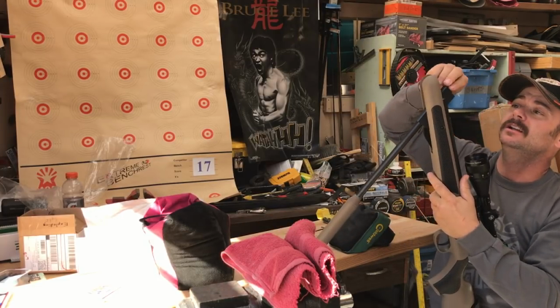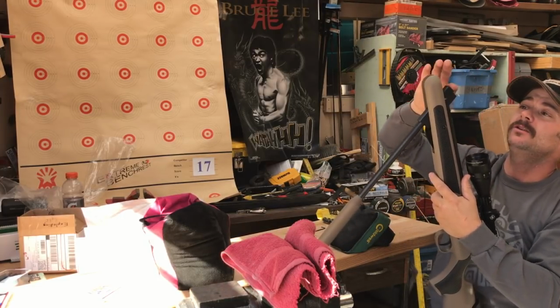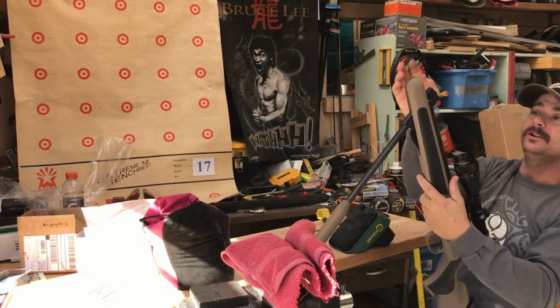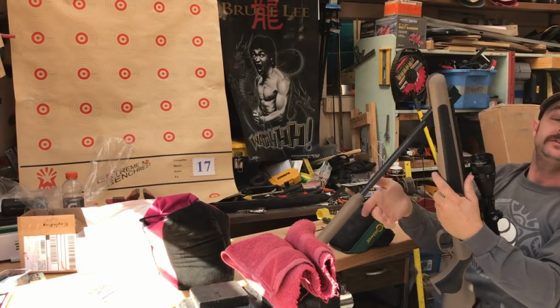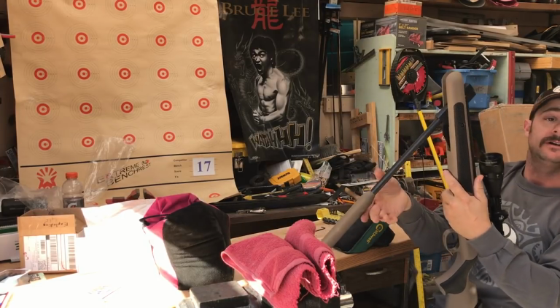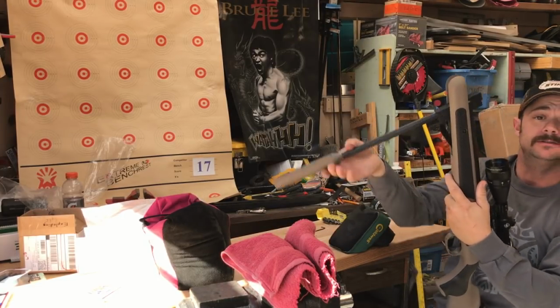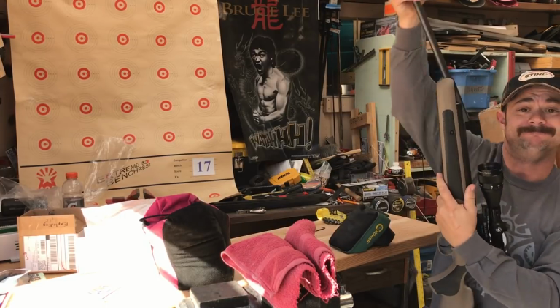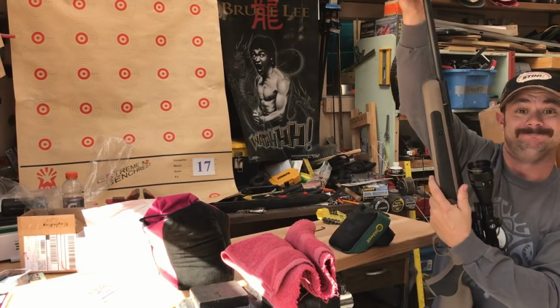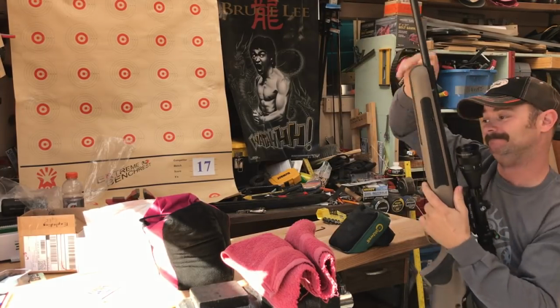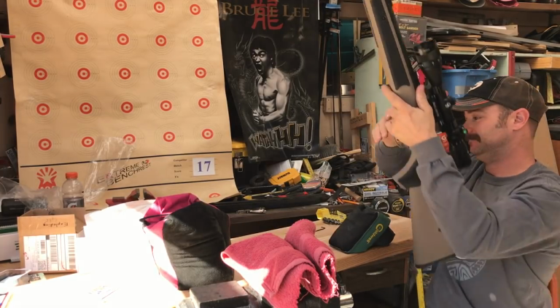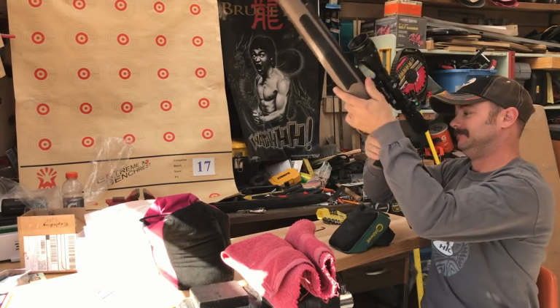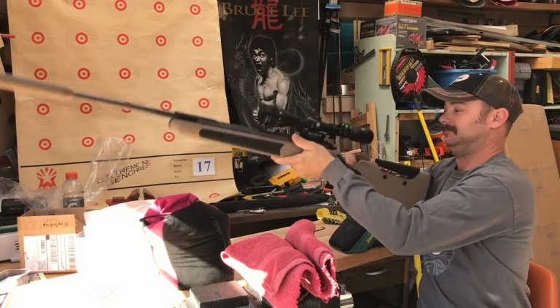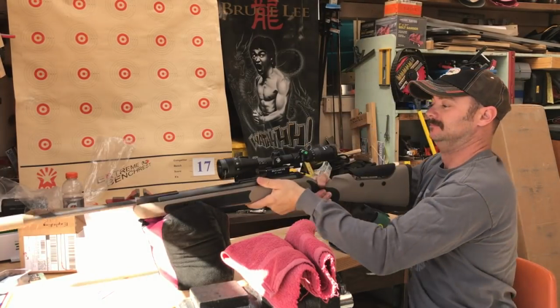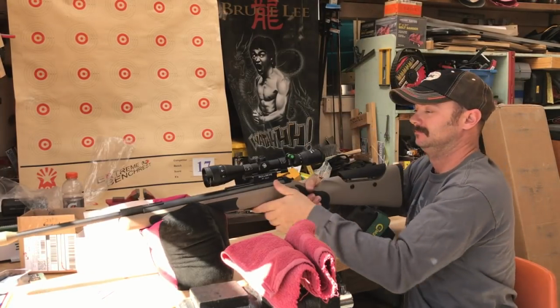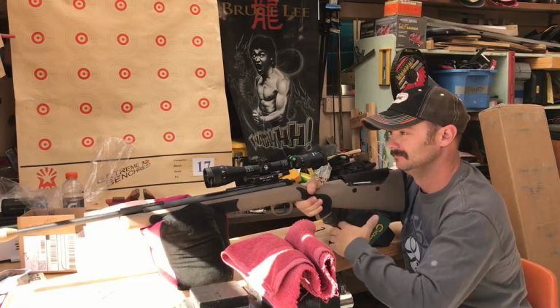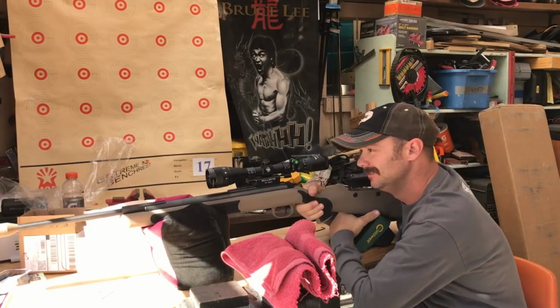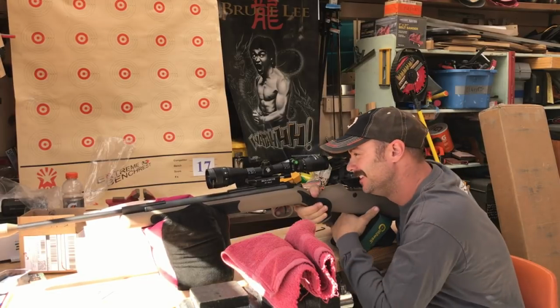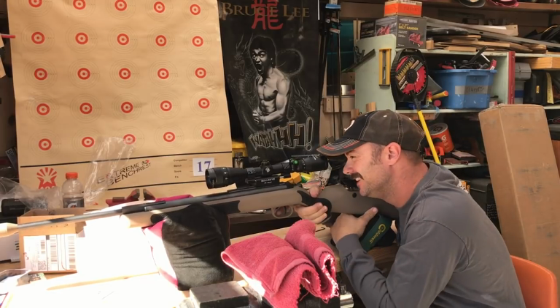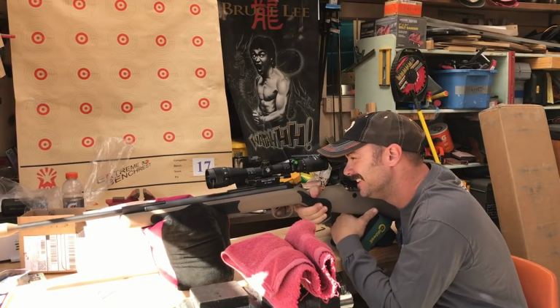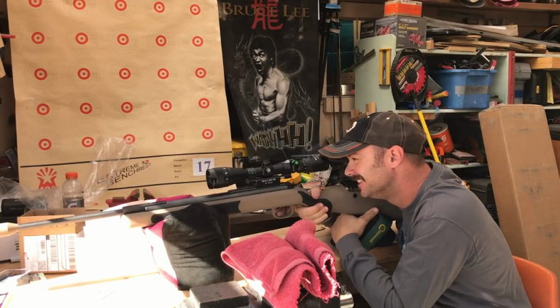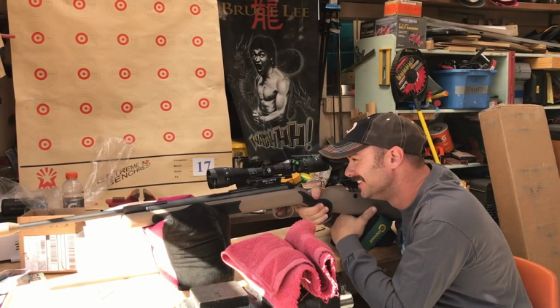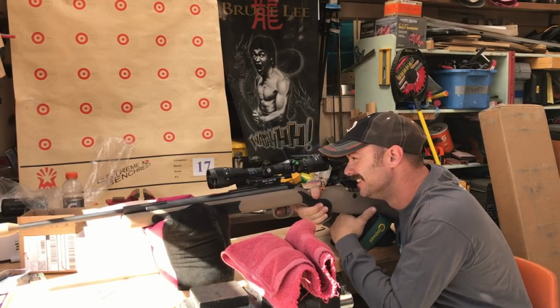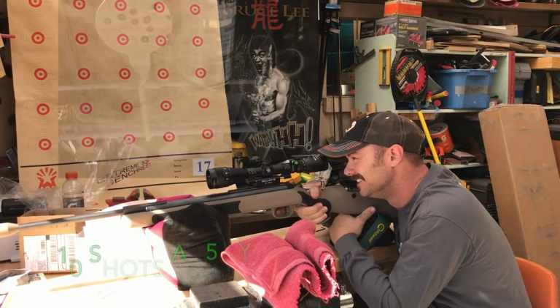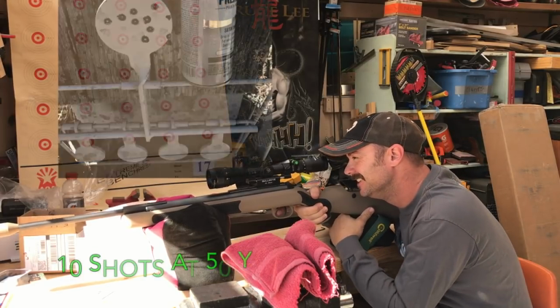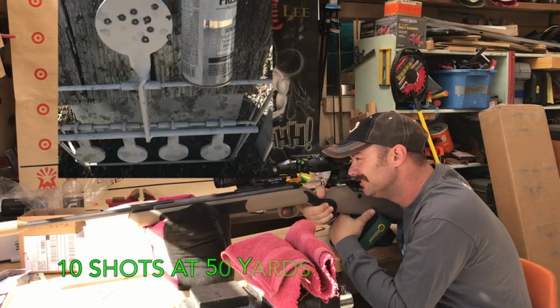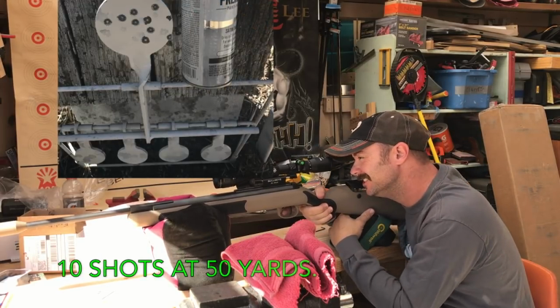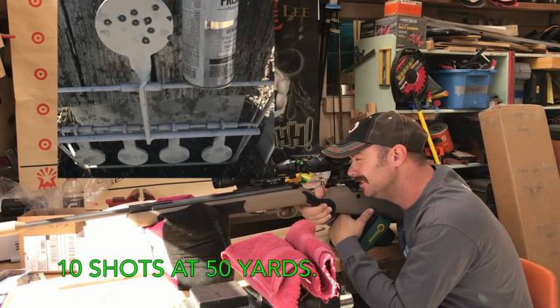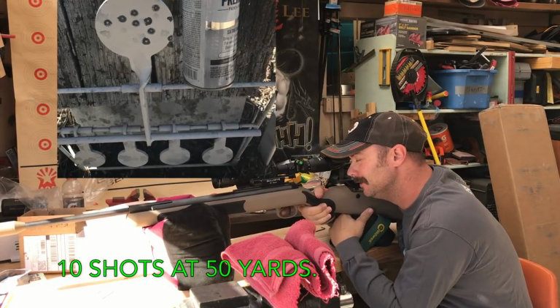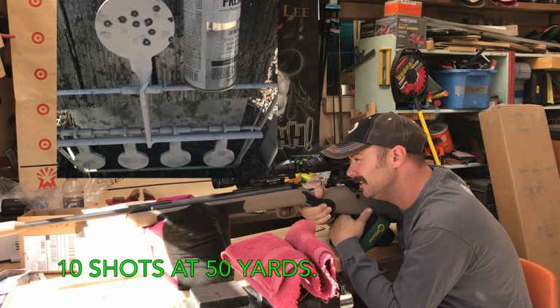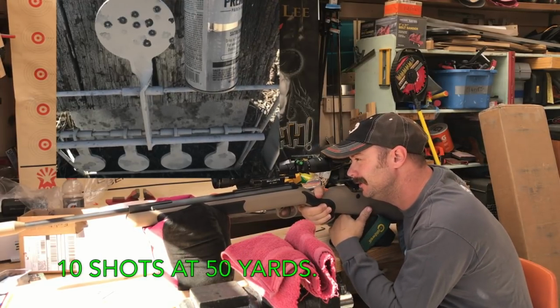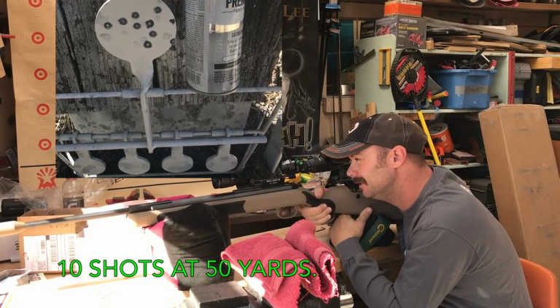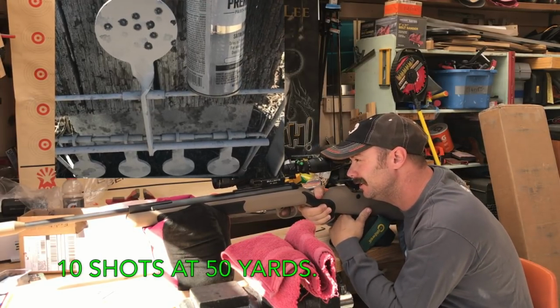I can hit a golf ball at 50 yards. Now if I can just double that, I'll be doing alright.